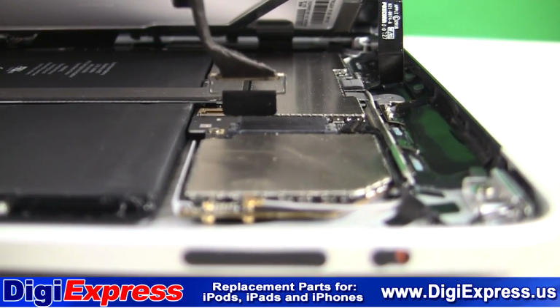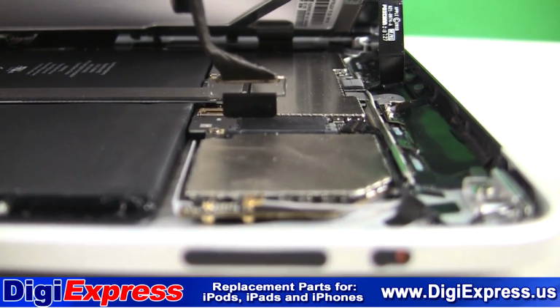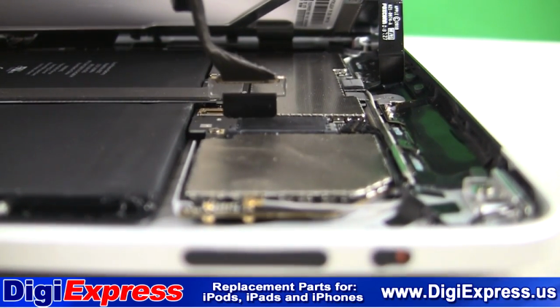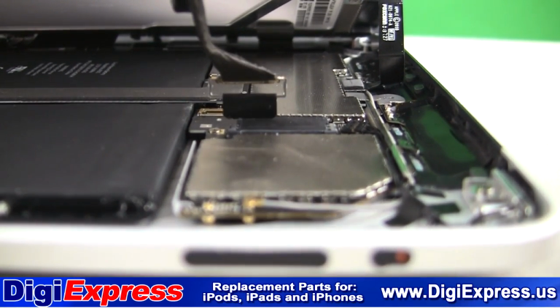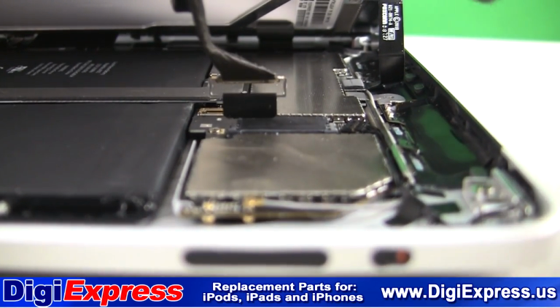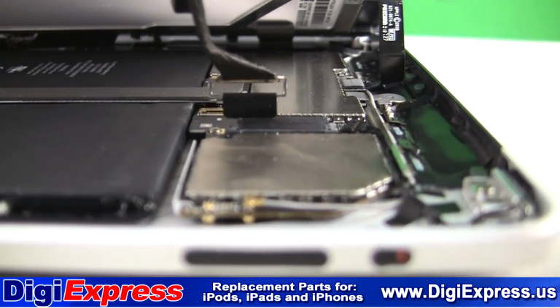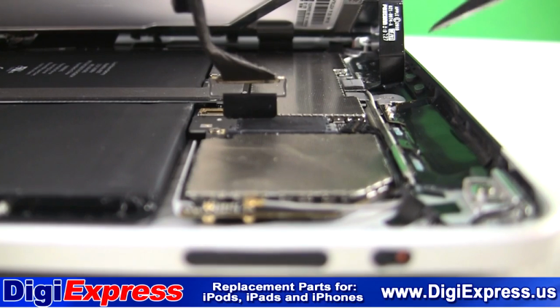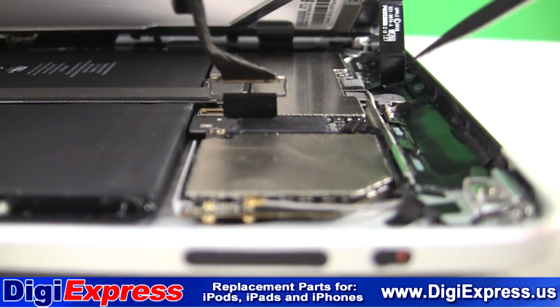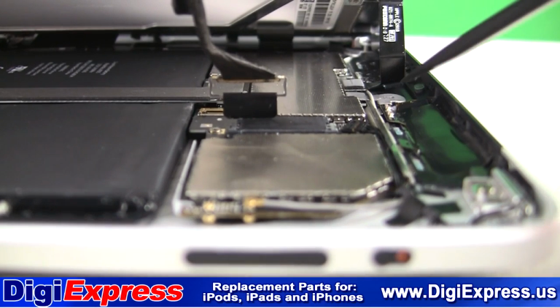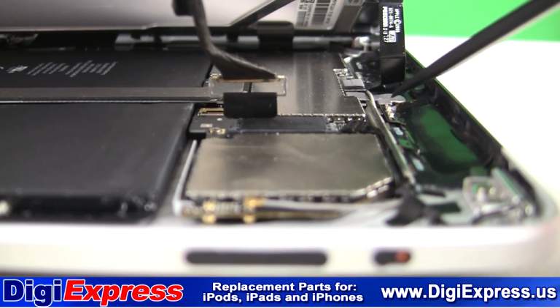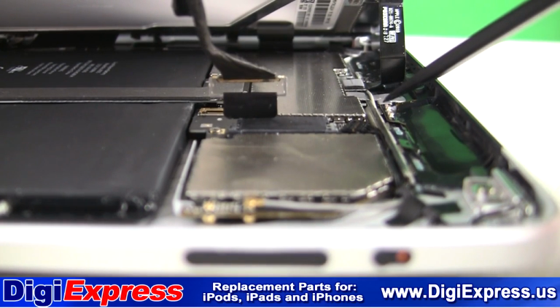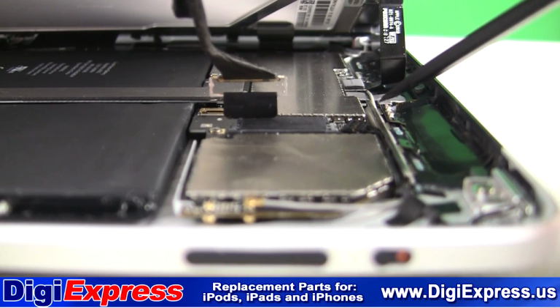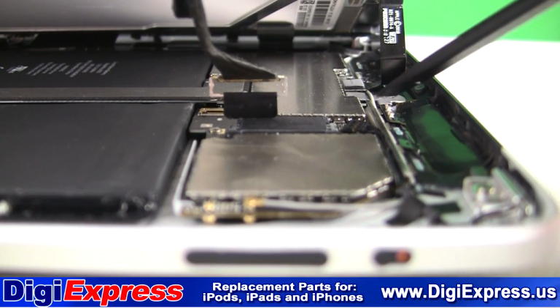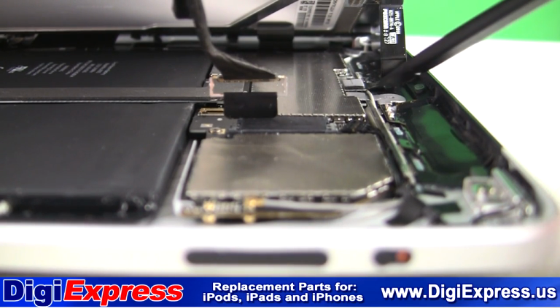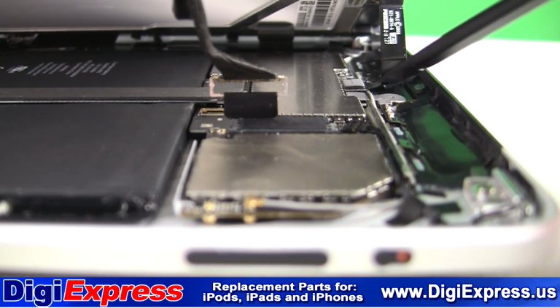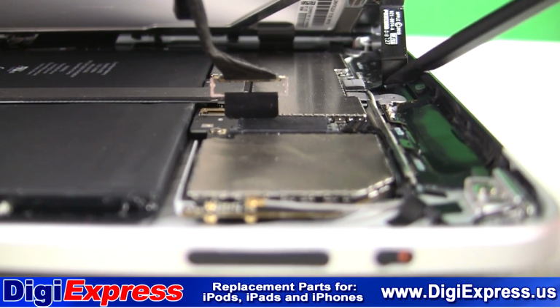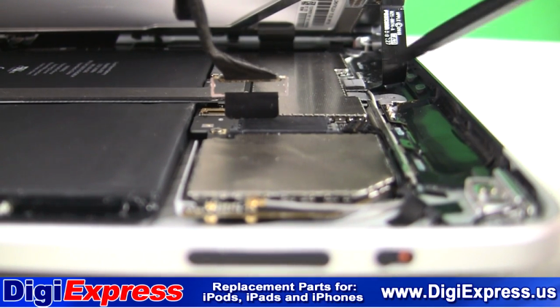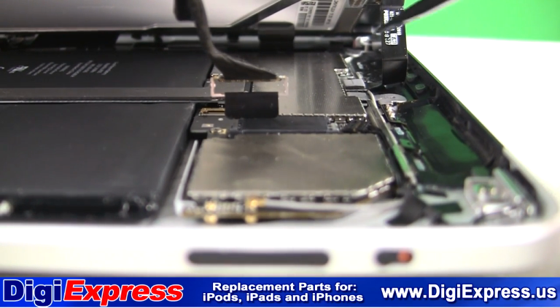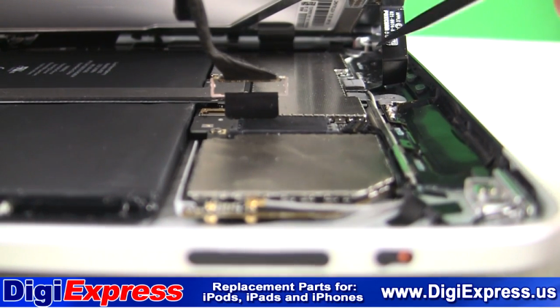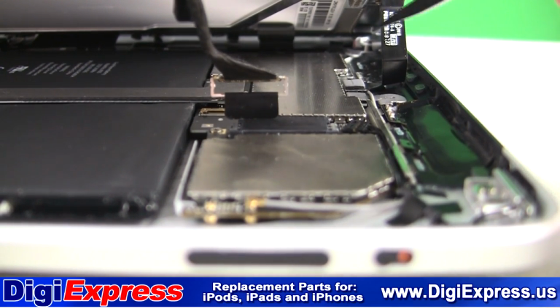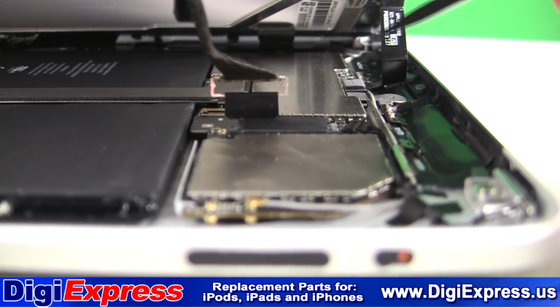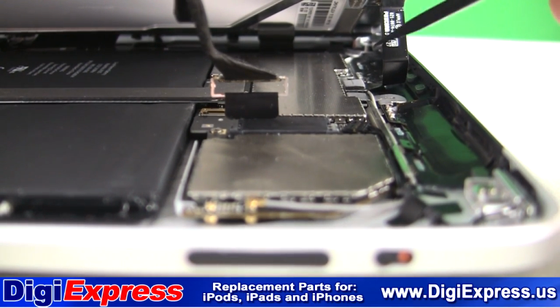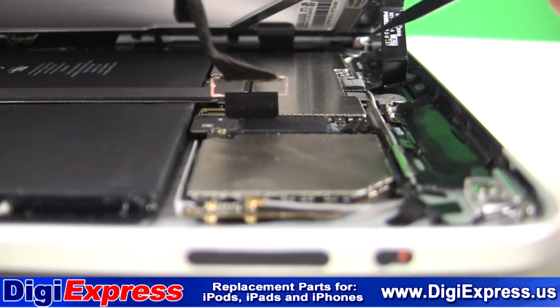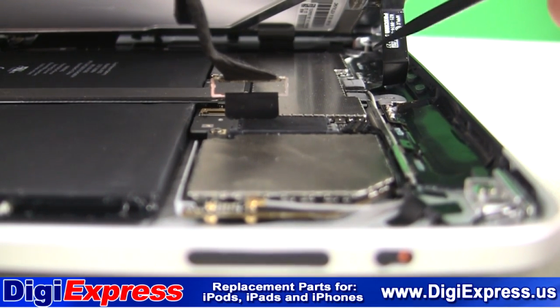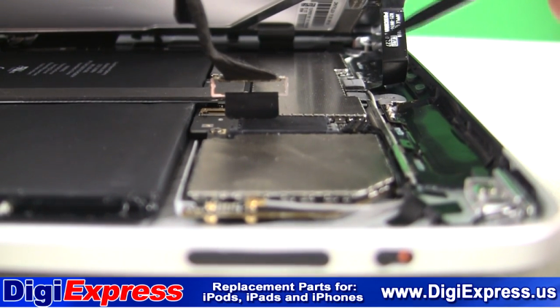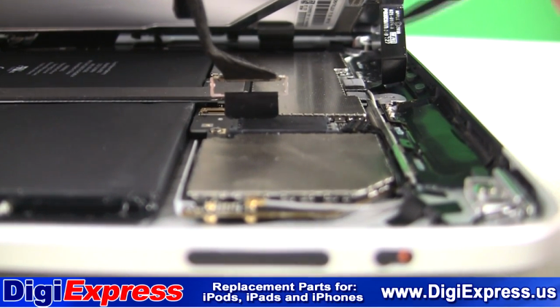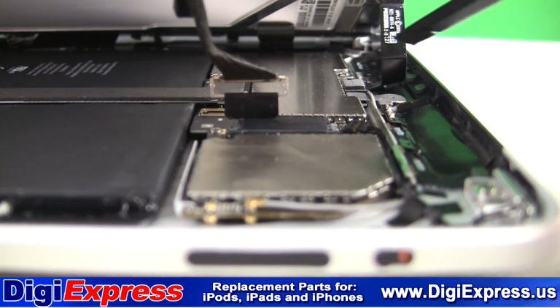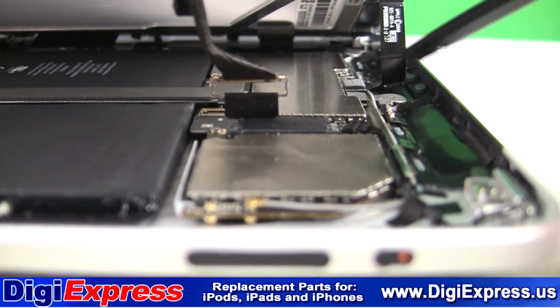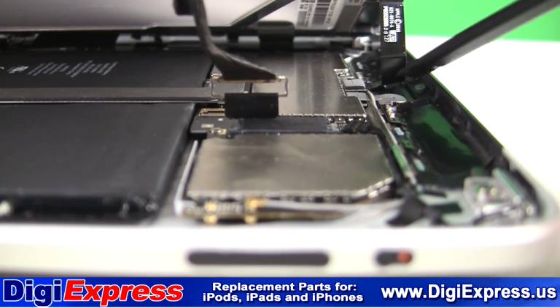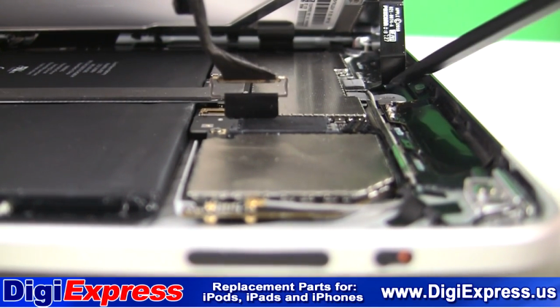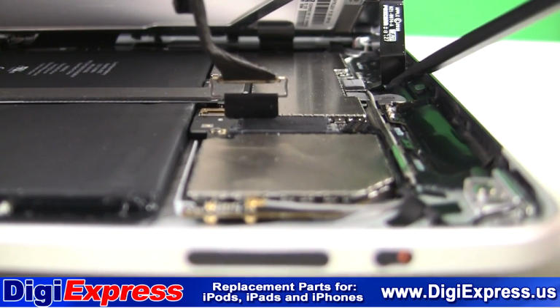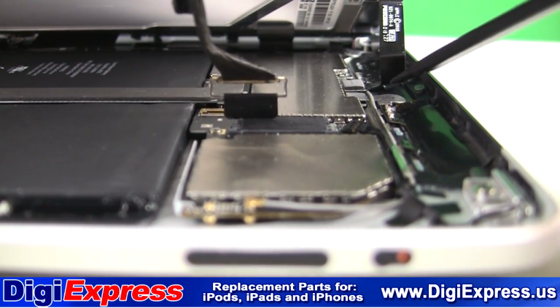The third cable is for the ambient light sensor. Remove that, as shown here.